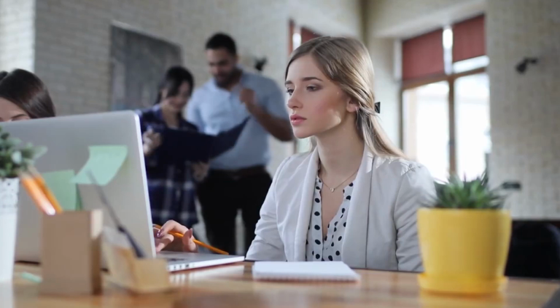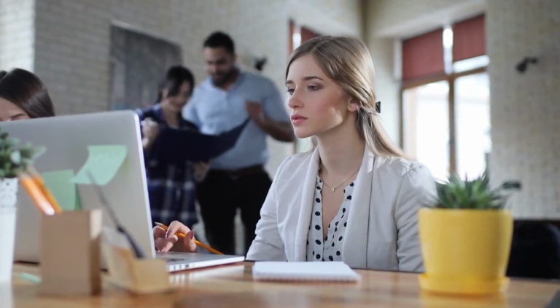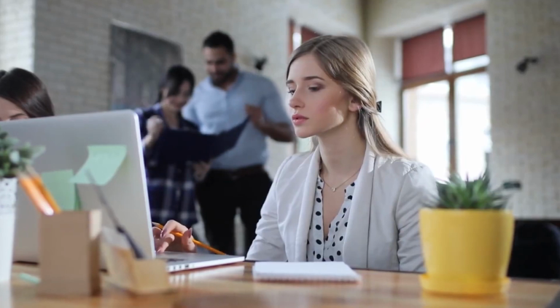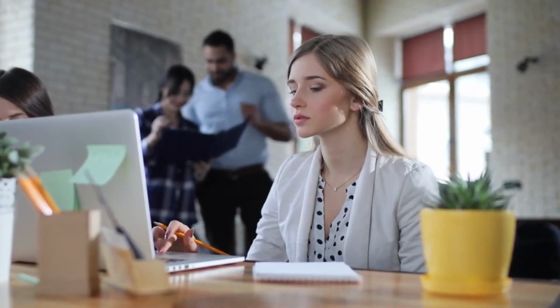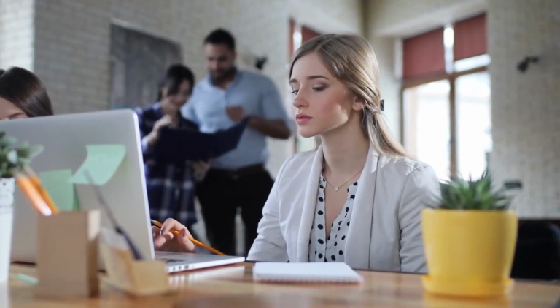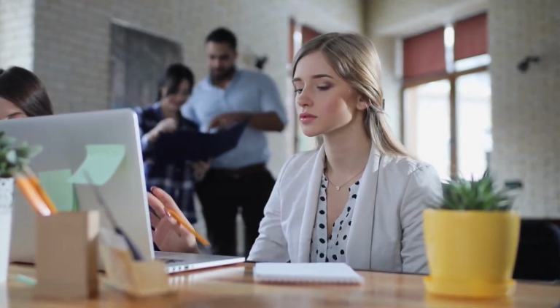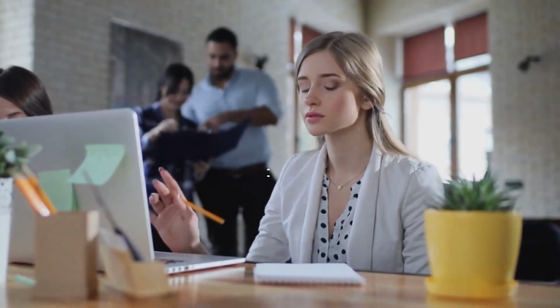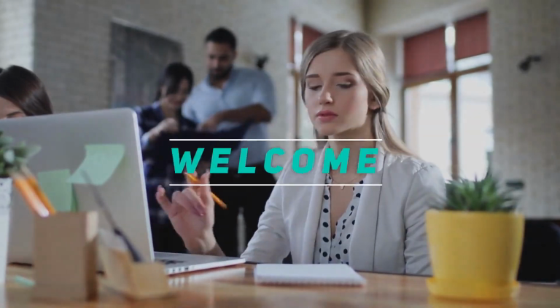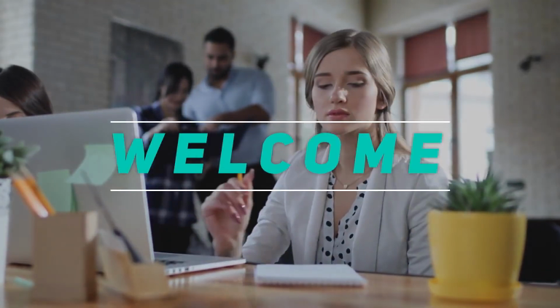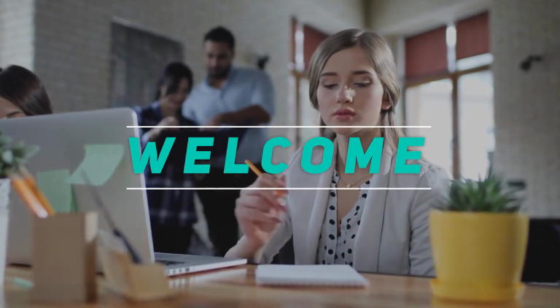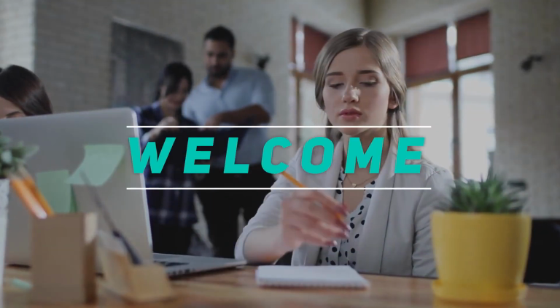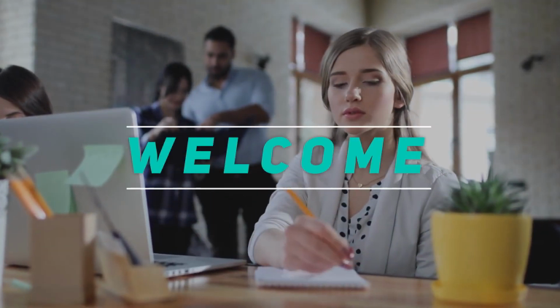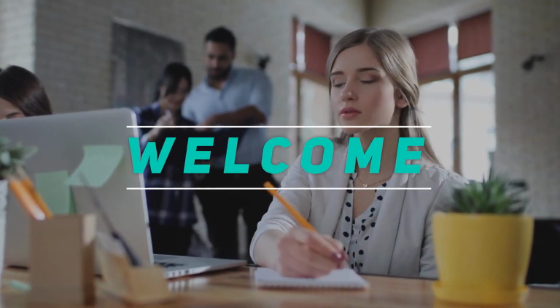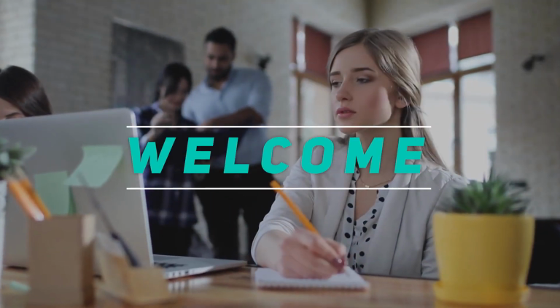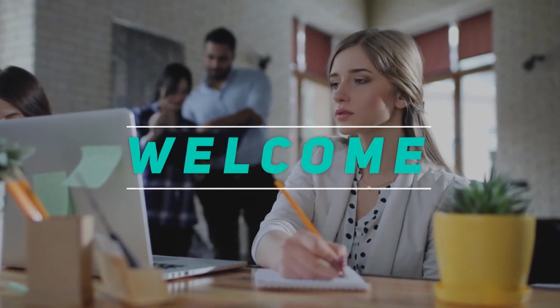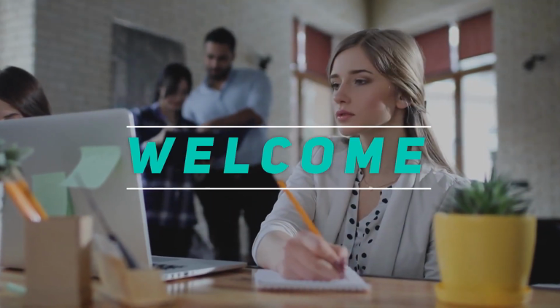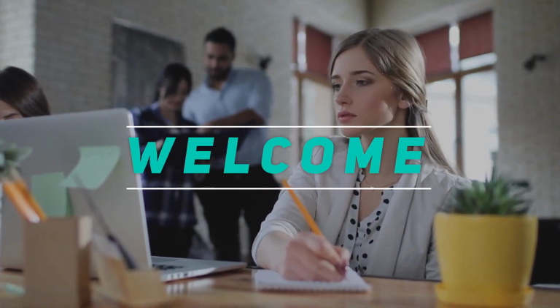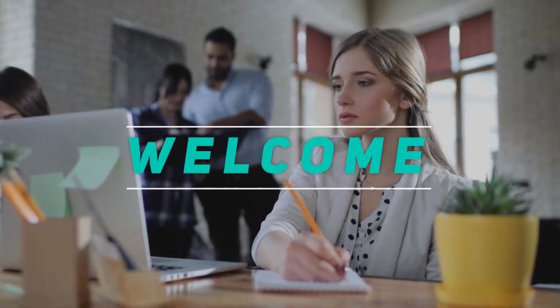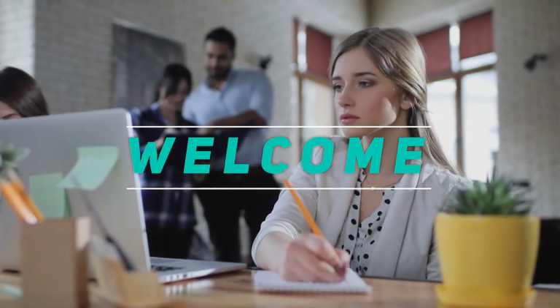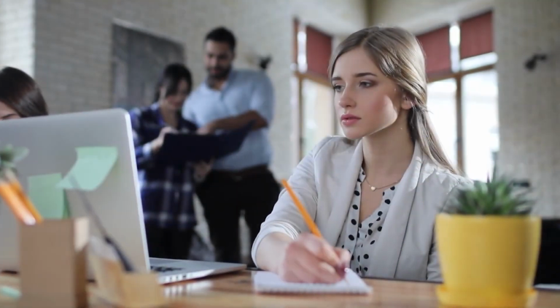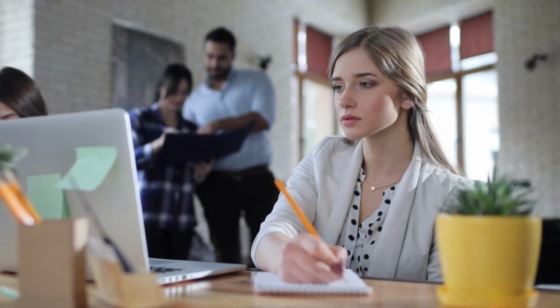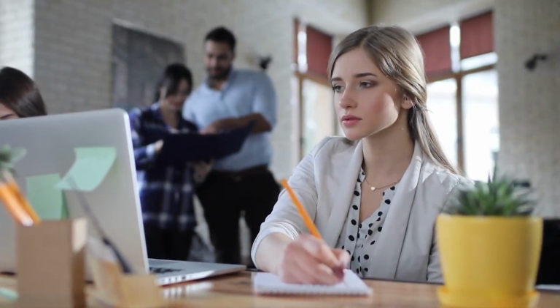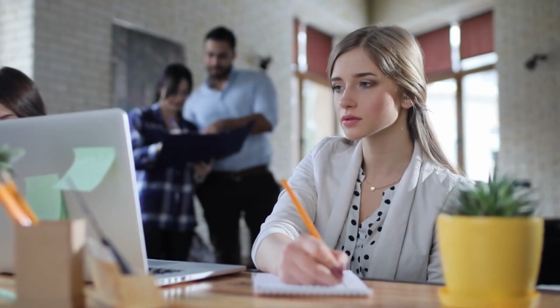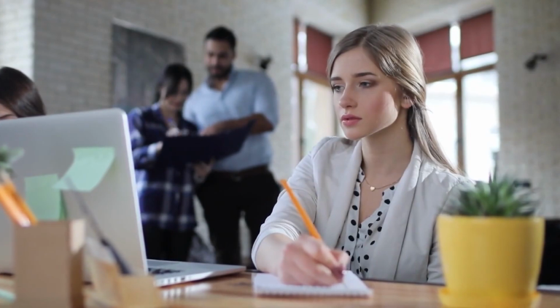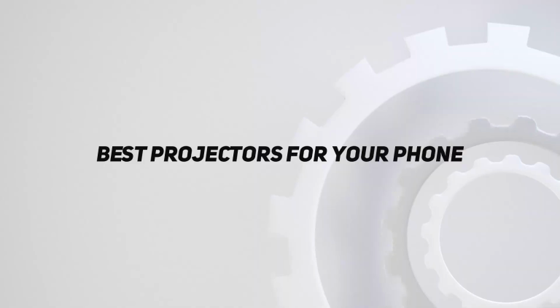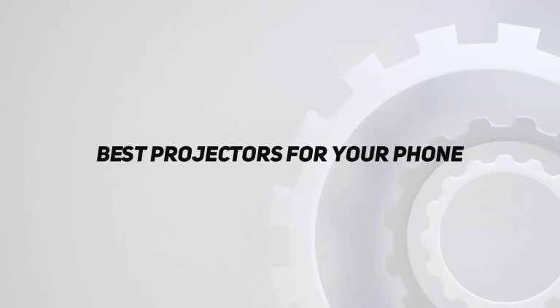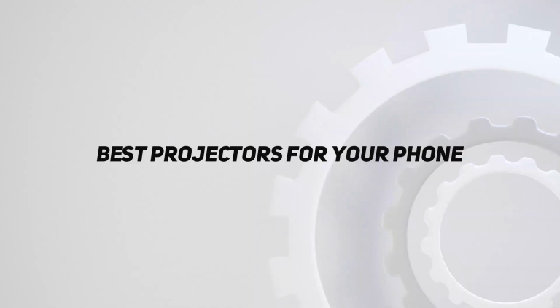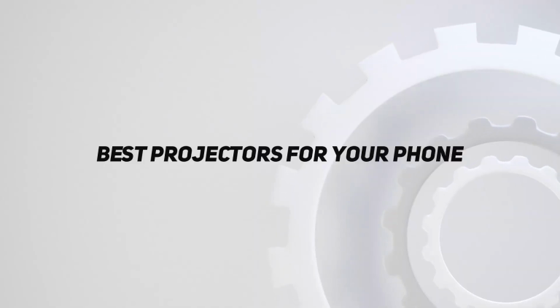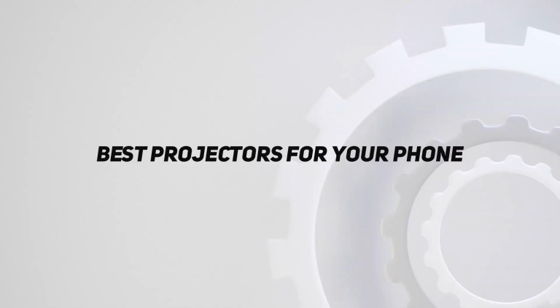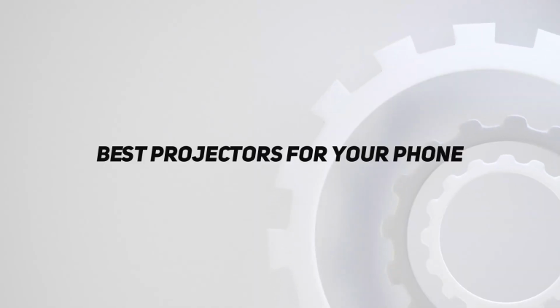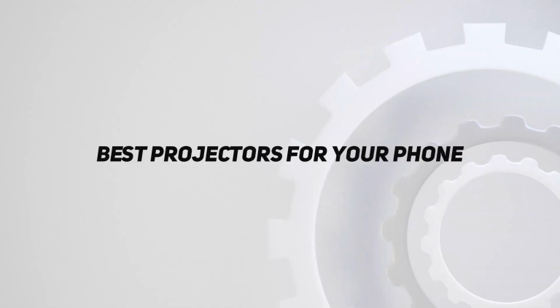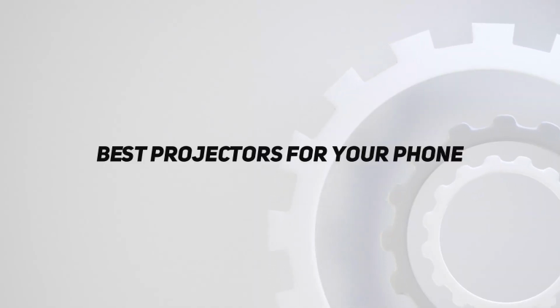Hey, welcome back to my channel. In this video, I'm gonna talk about the top 5 best projectors for your phone.